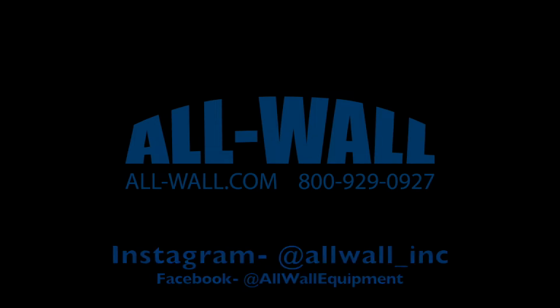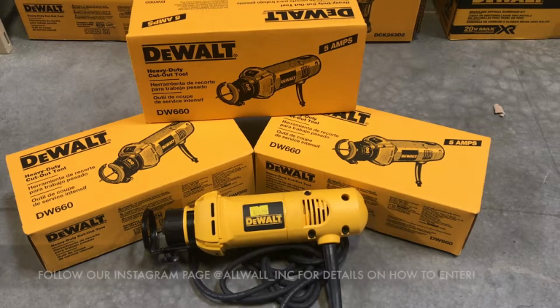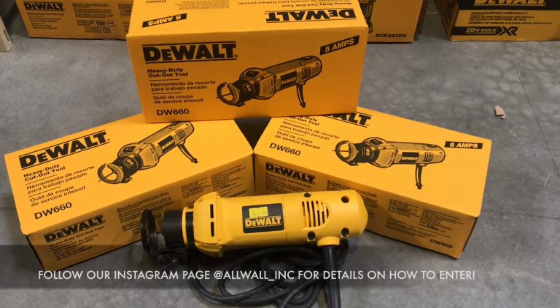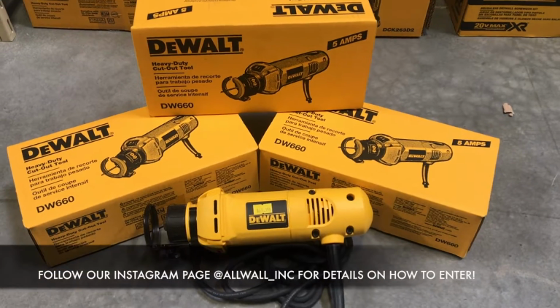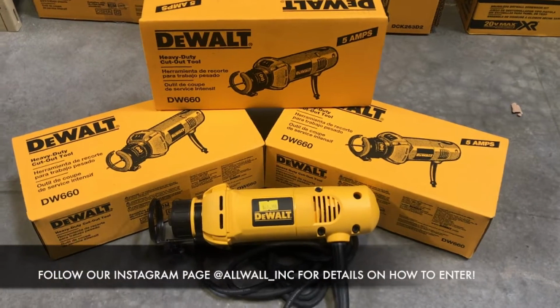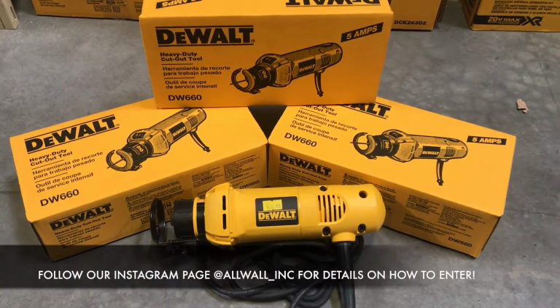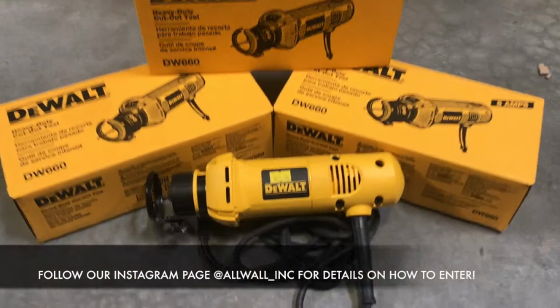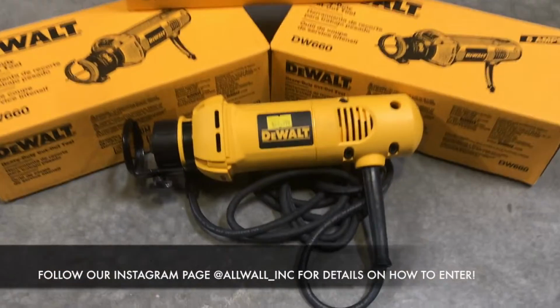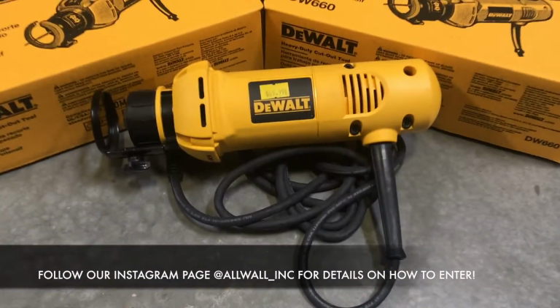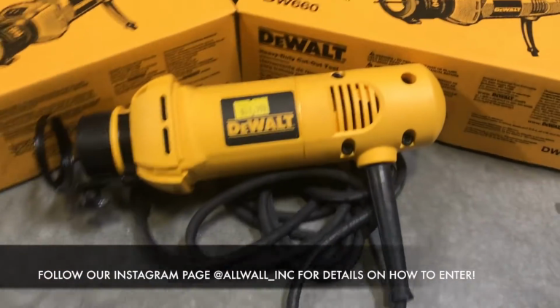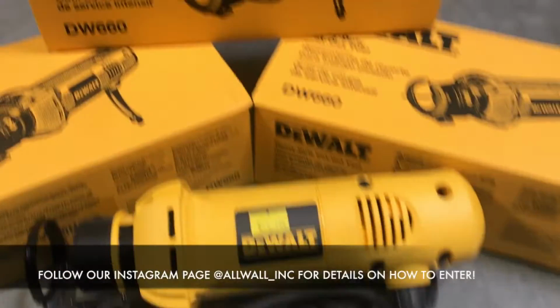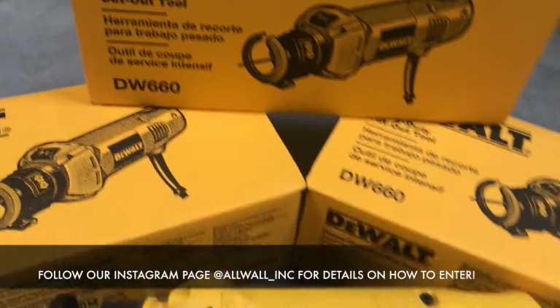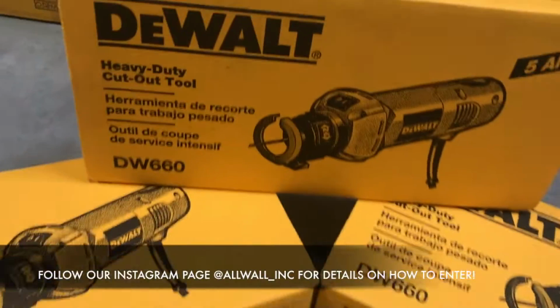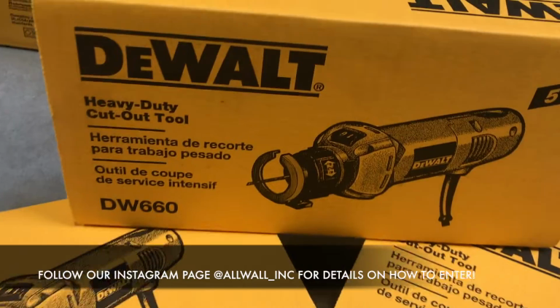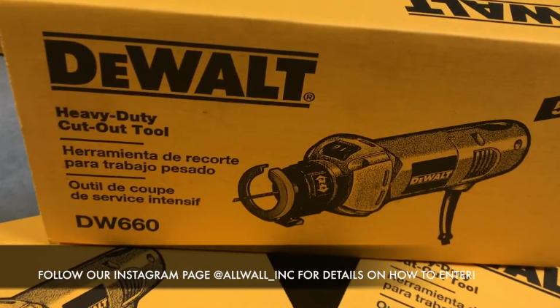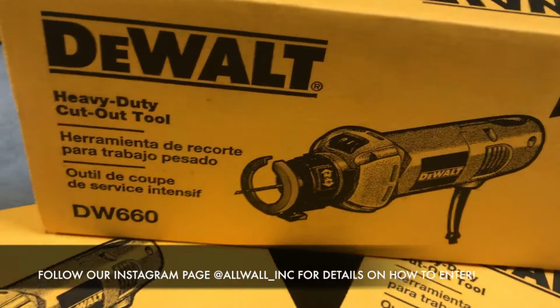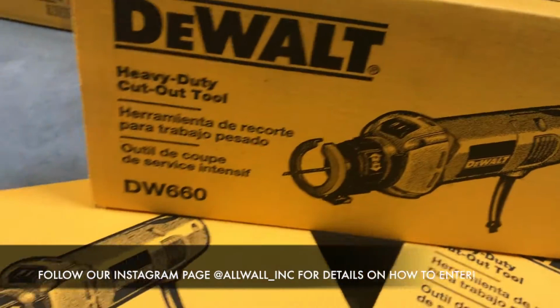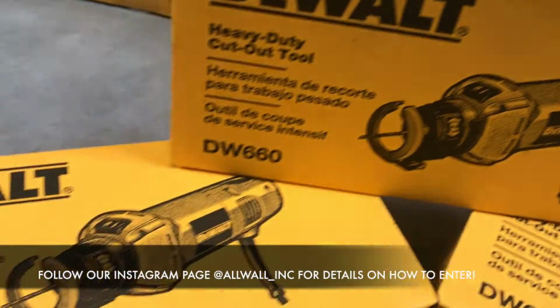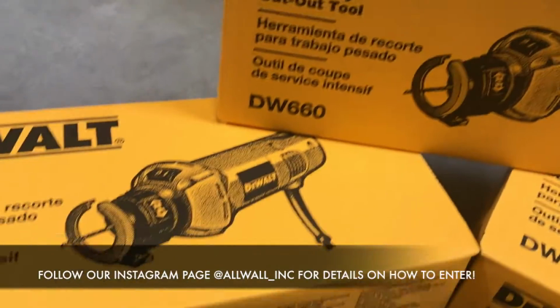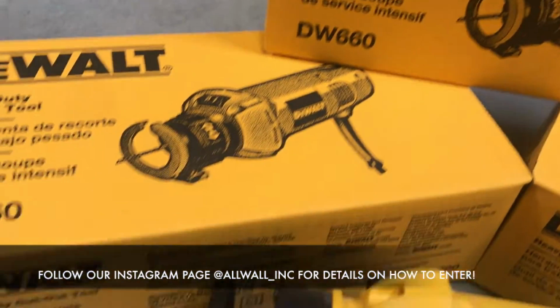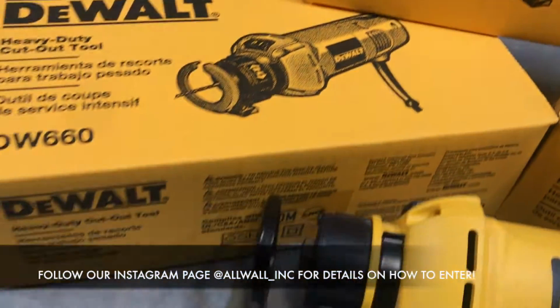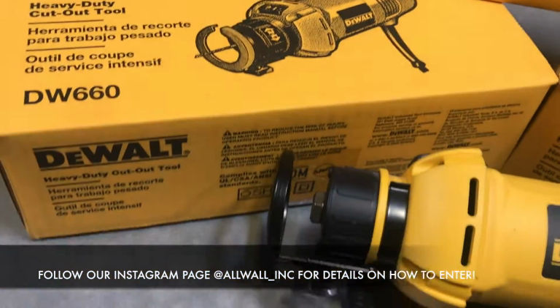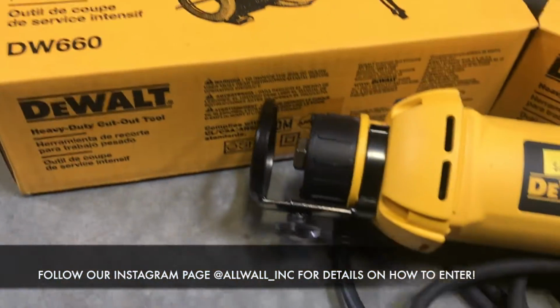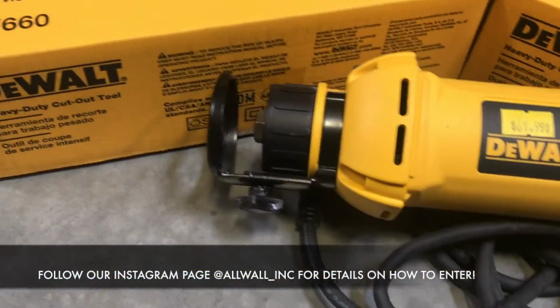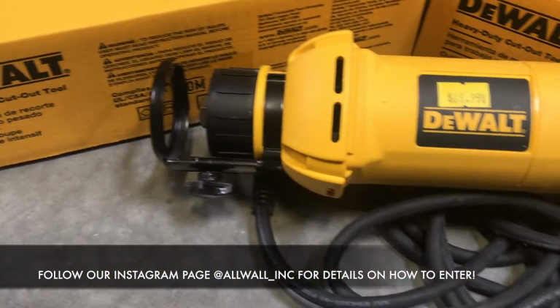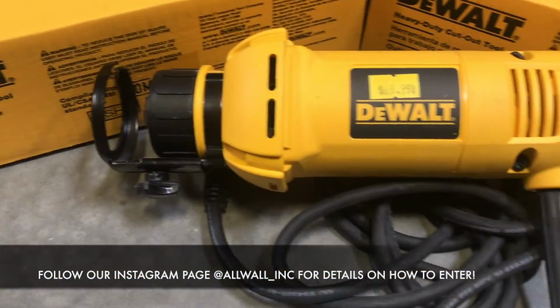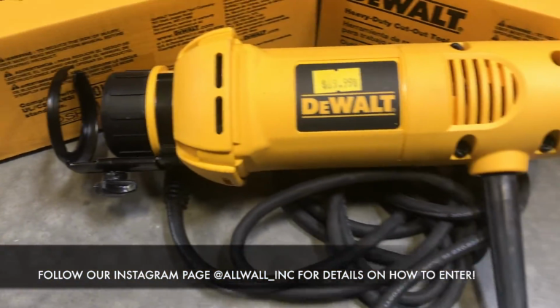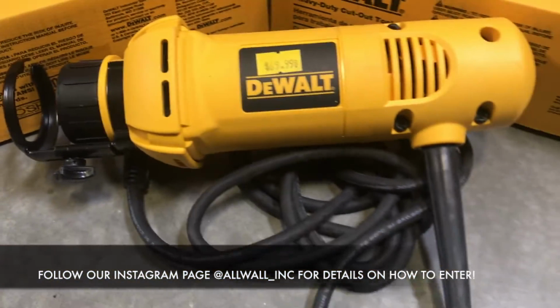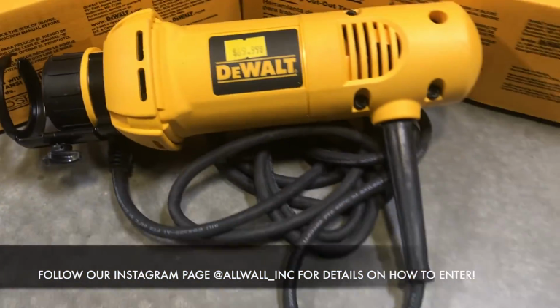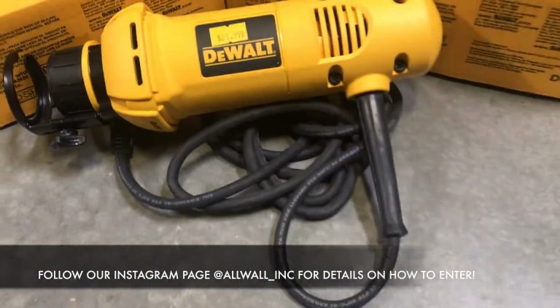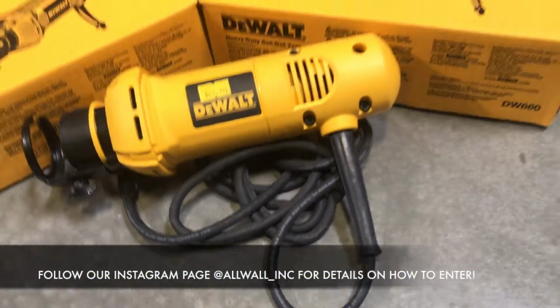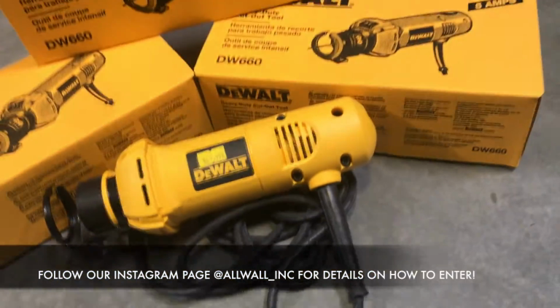It's time to give away more tools. This time we are giving away a DeWalt DW660 Cutout Tool.